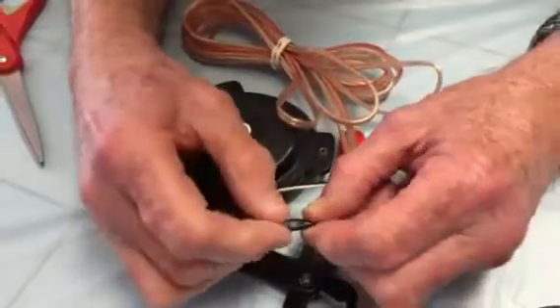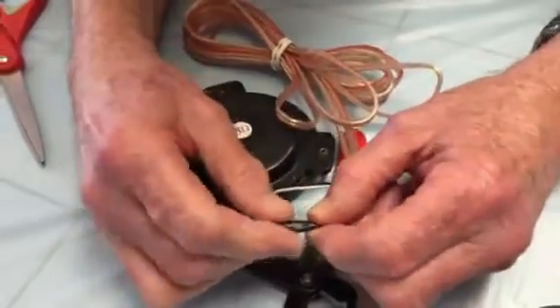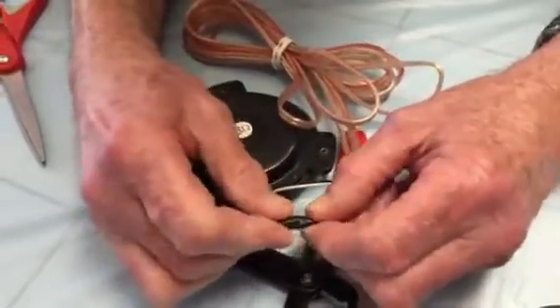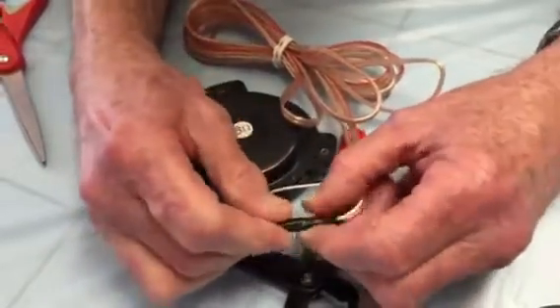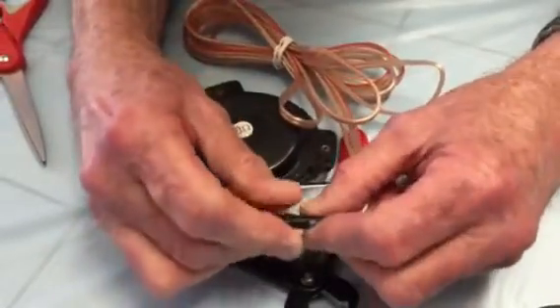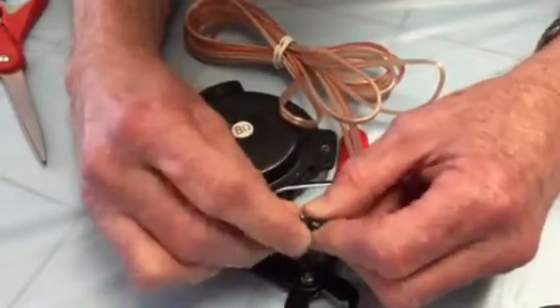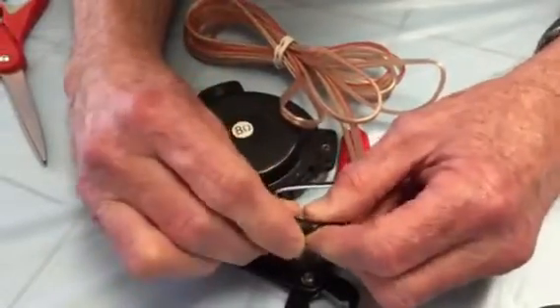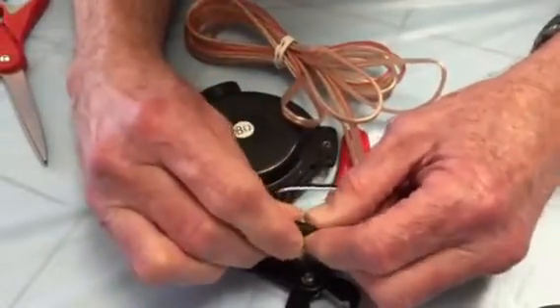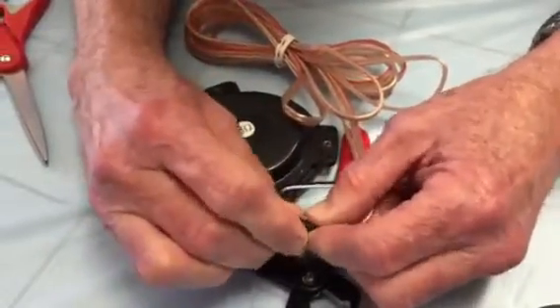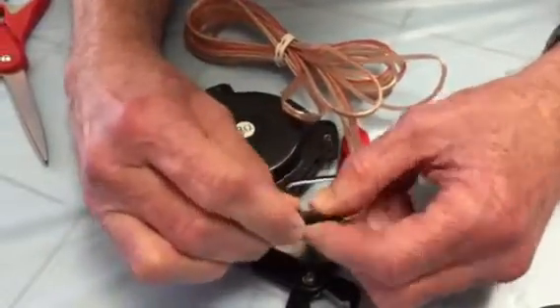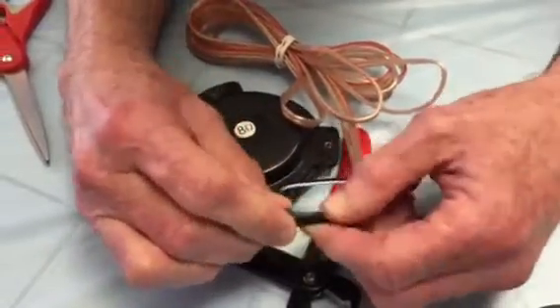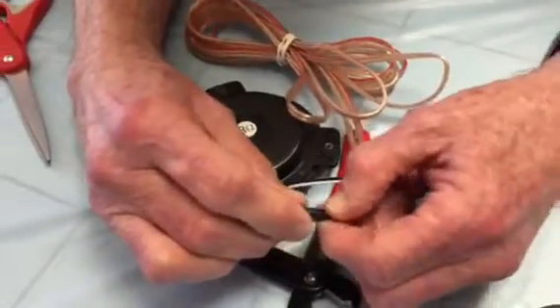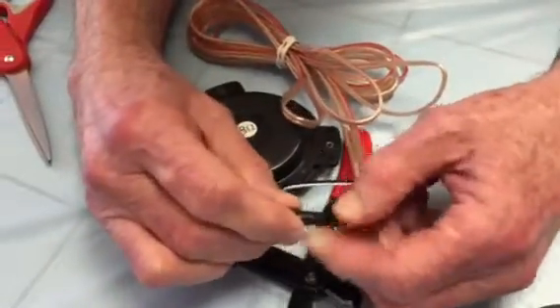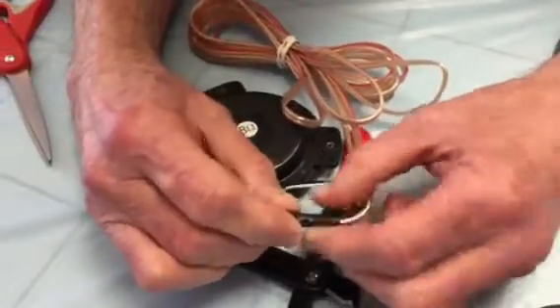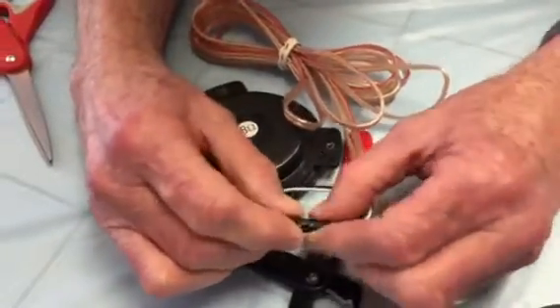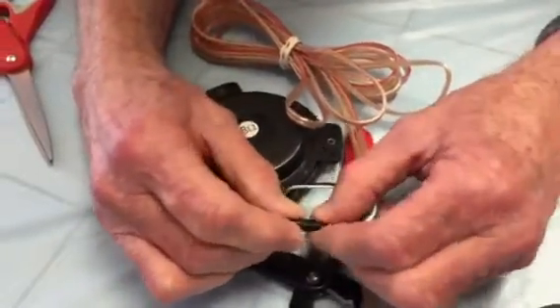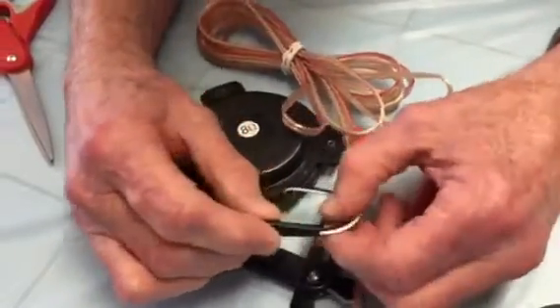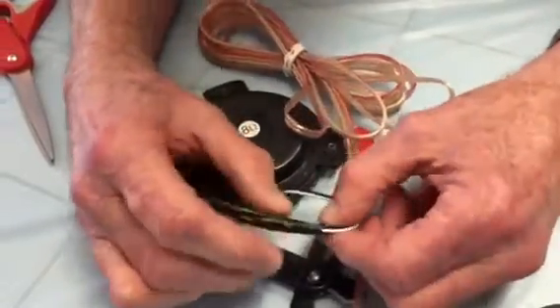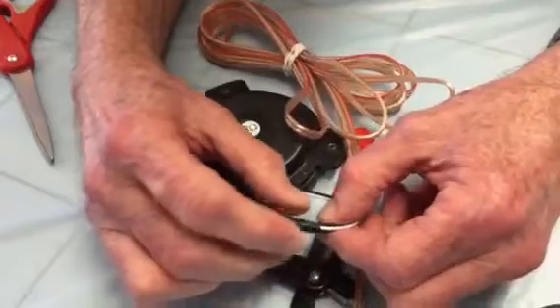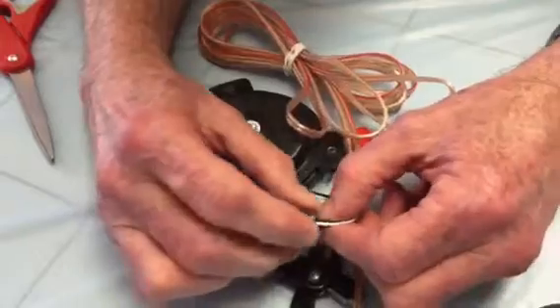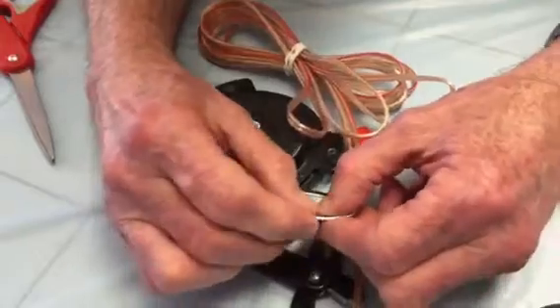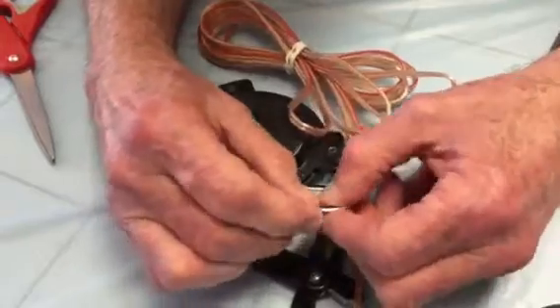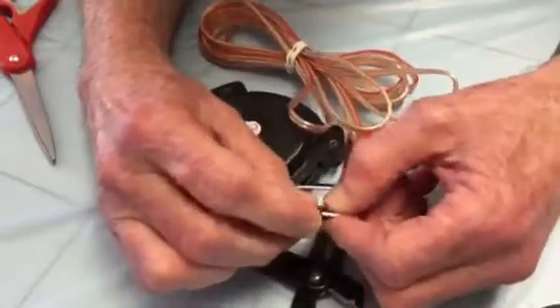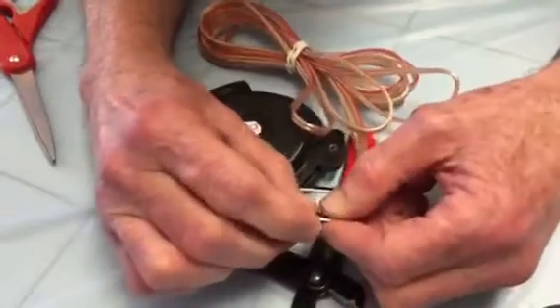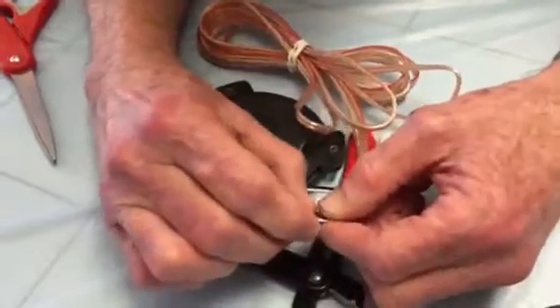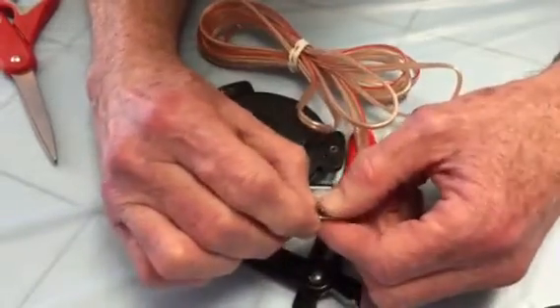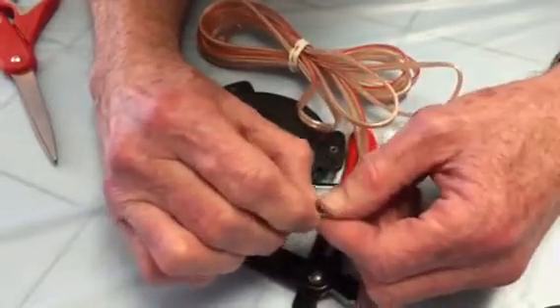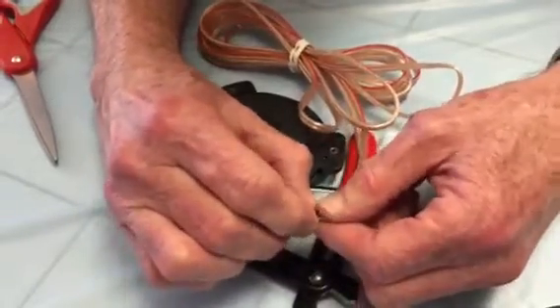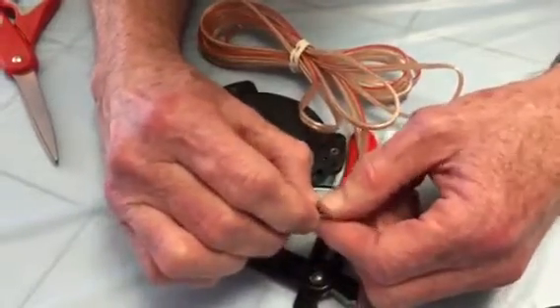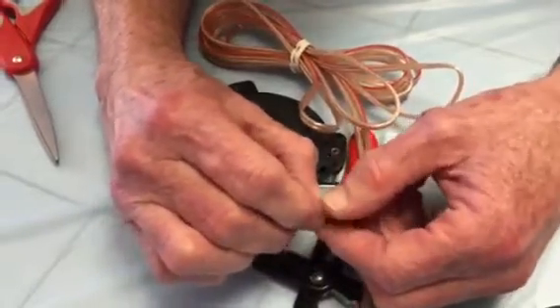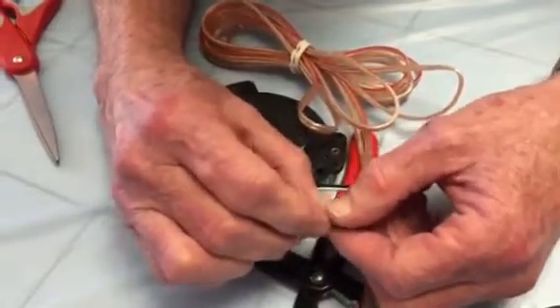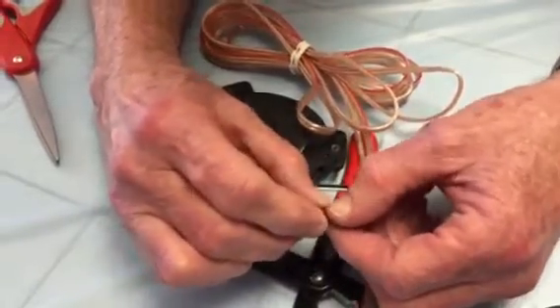Okay, now I've taped the bottom part of it. We now have the tape connected to the base.